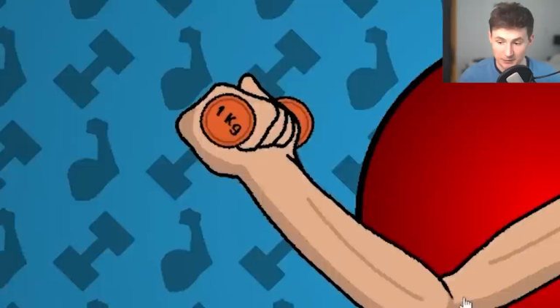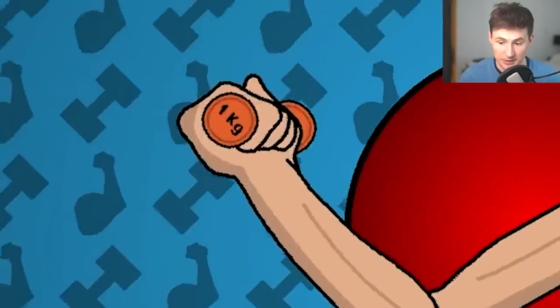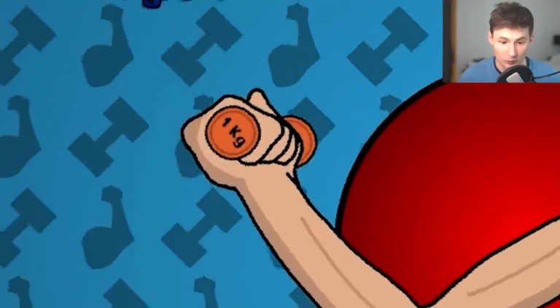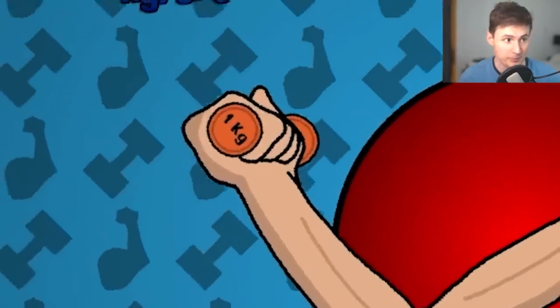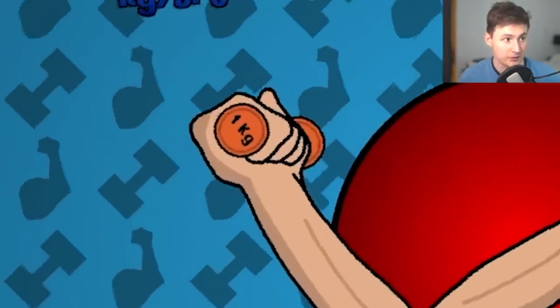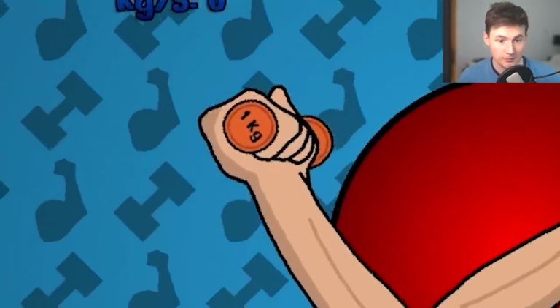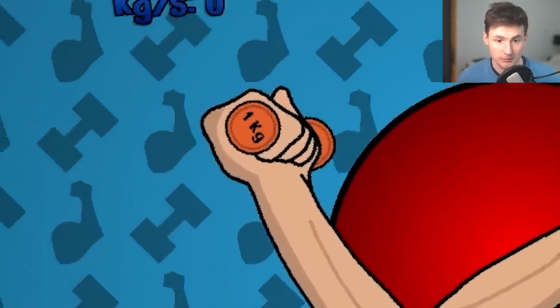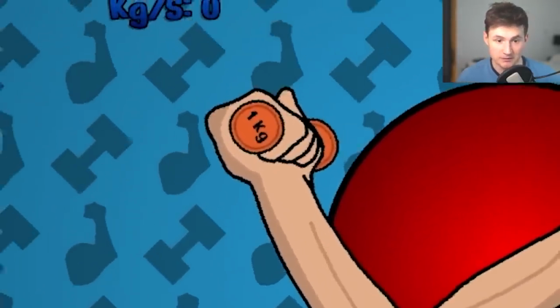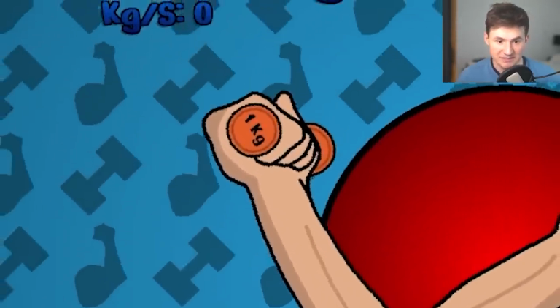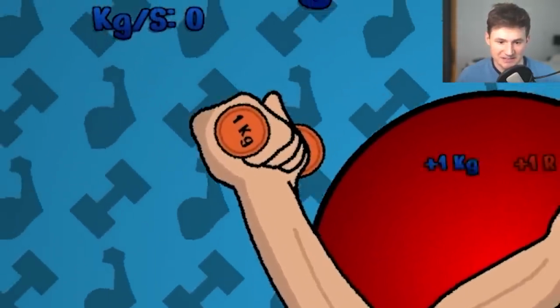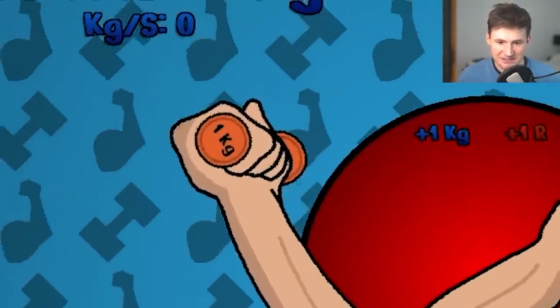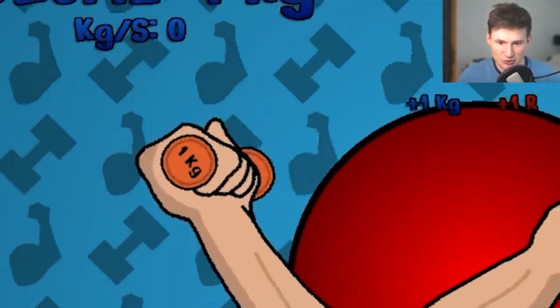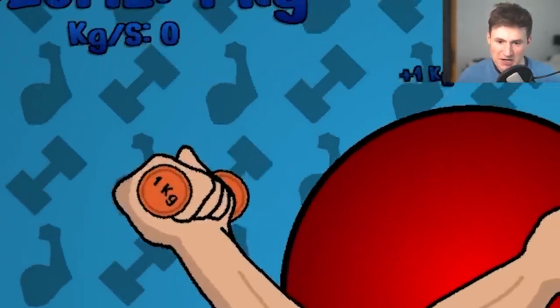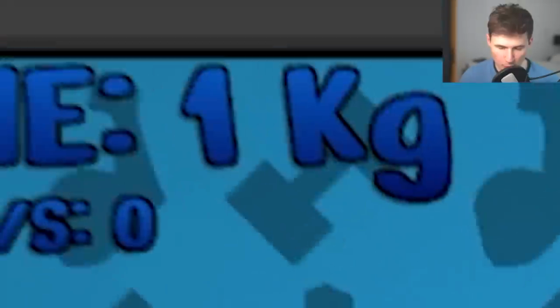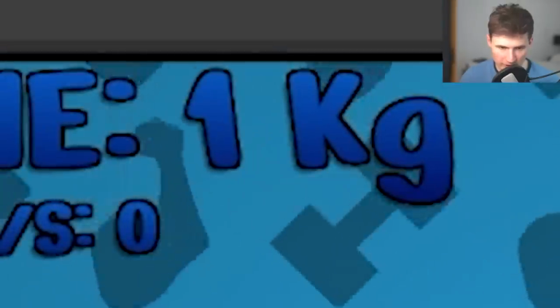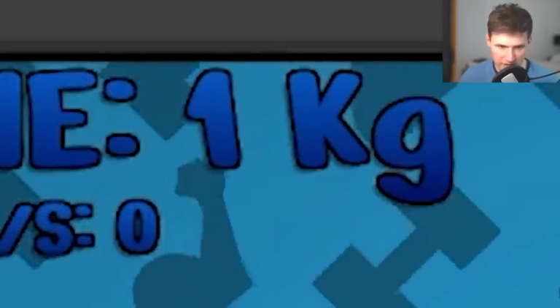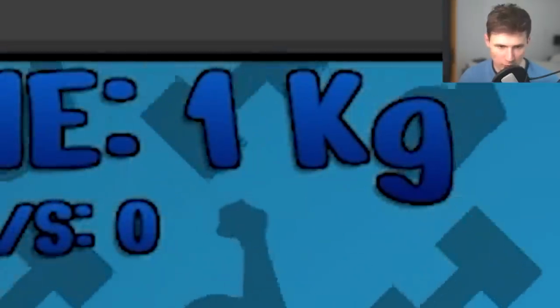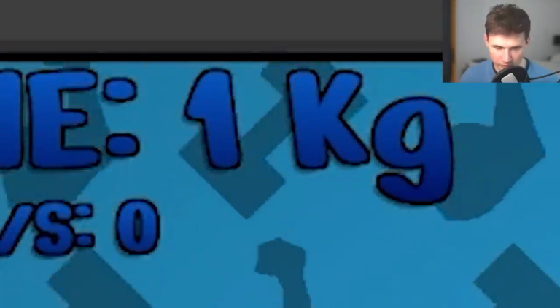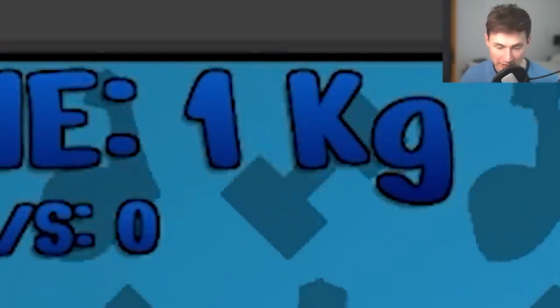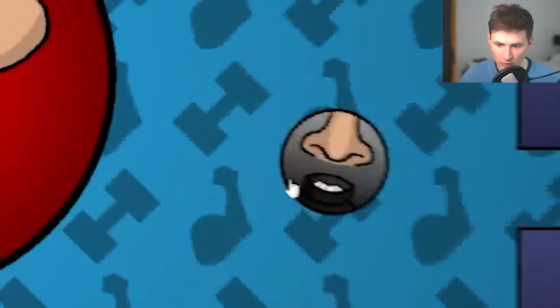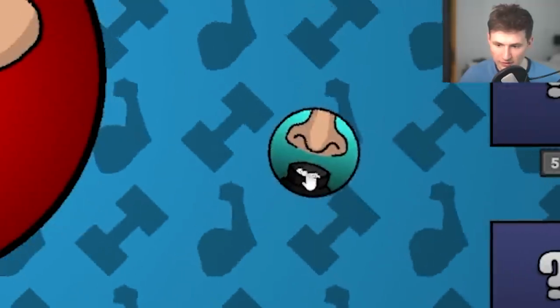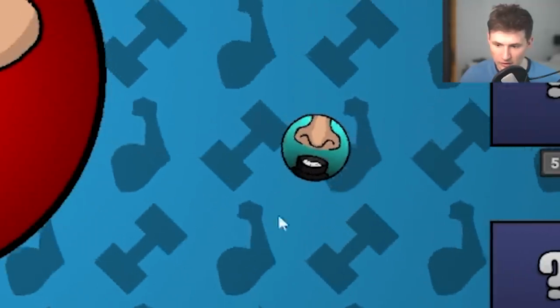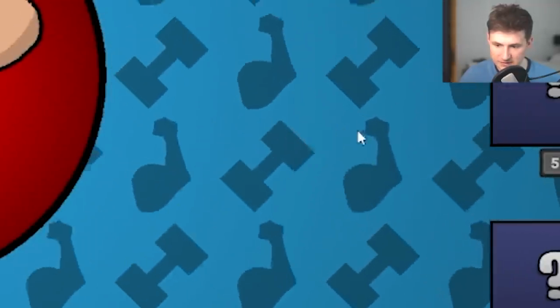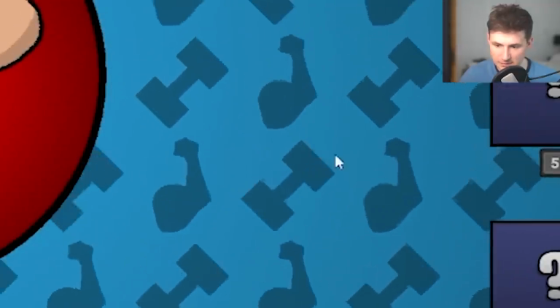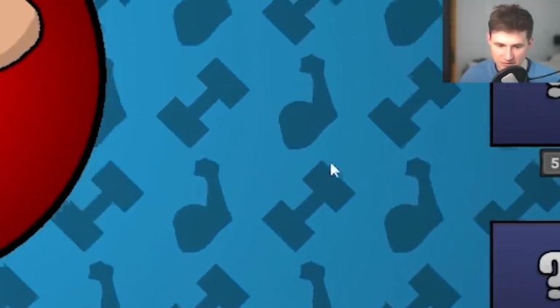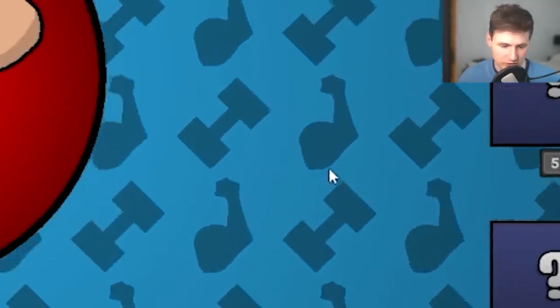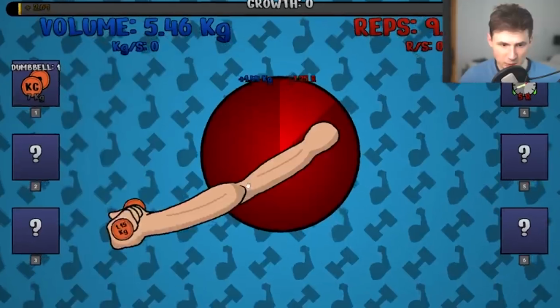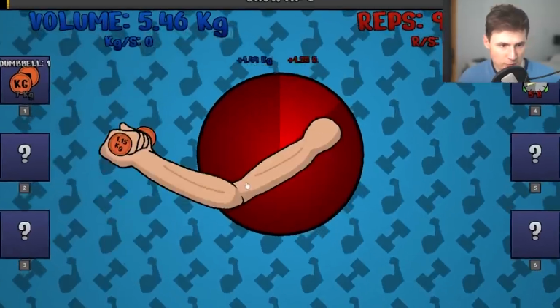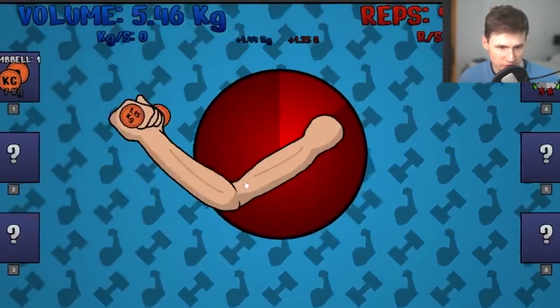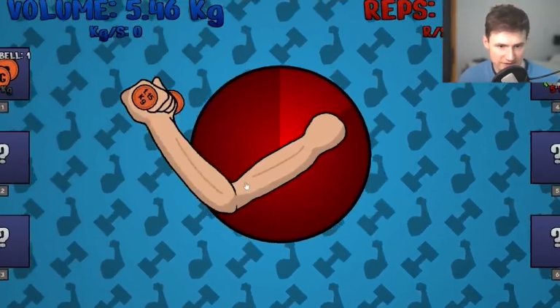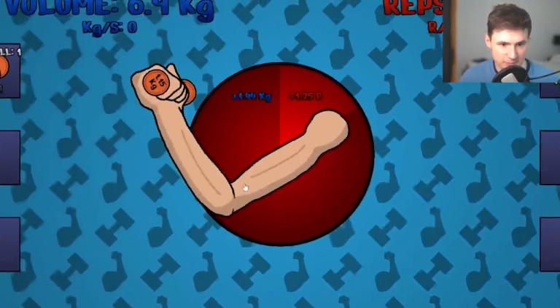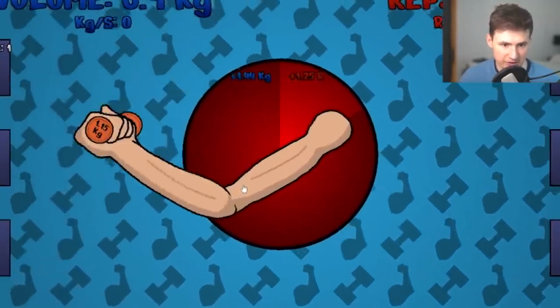Are we gonna make one rep? Come on. Almost there. Boom. That's one kilogram. One thing that will help is the smelling salt. It's like we have a boost. Let's keep clicking.